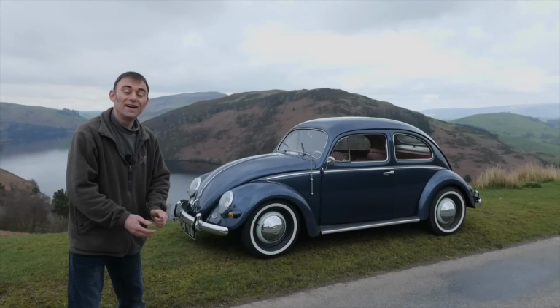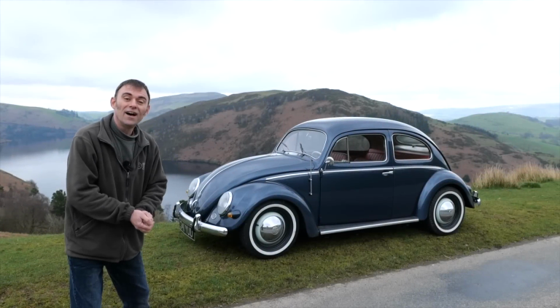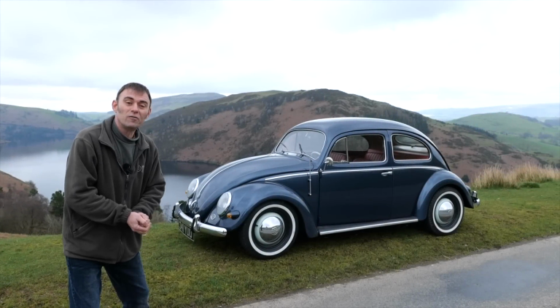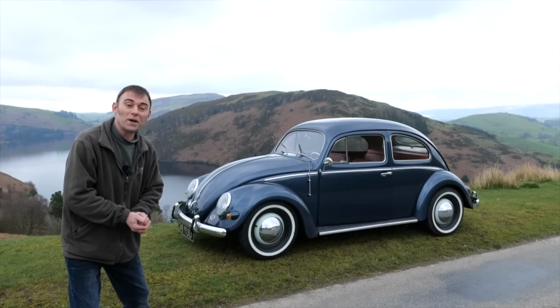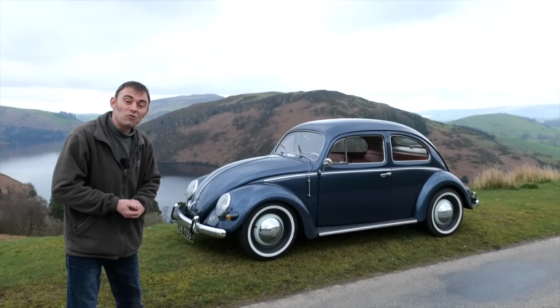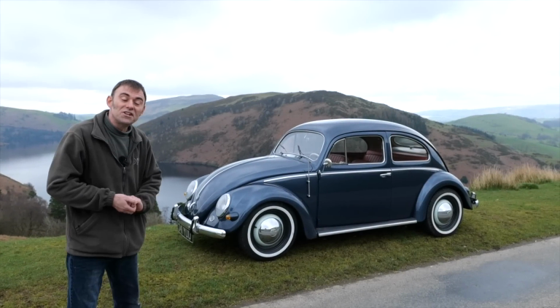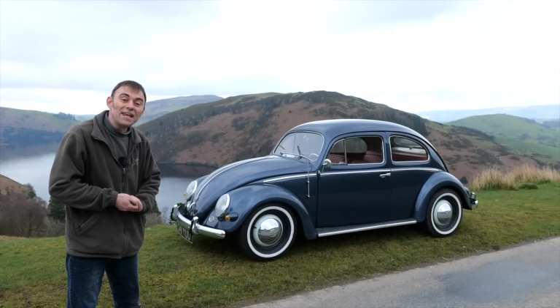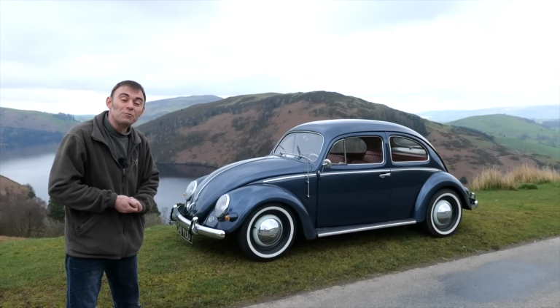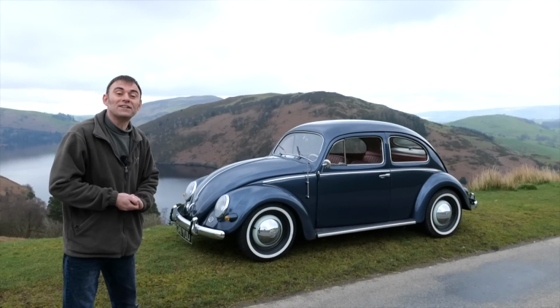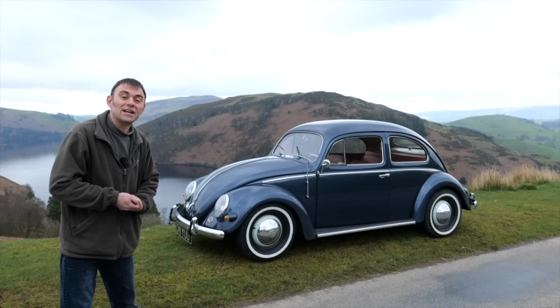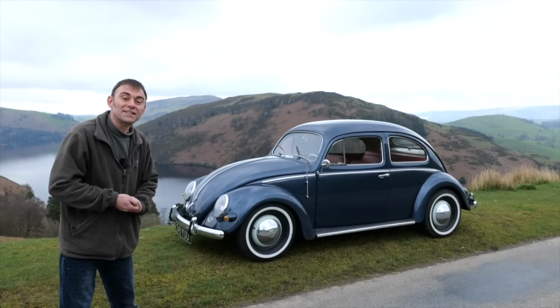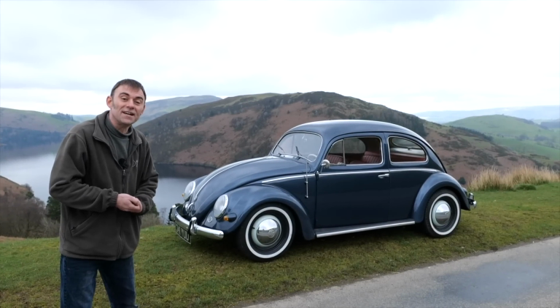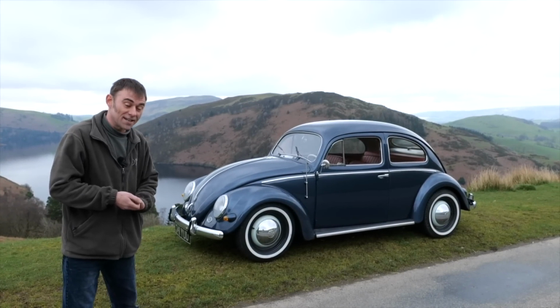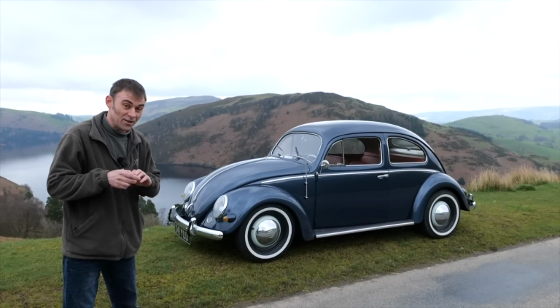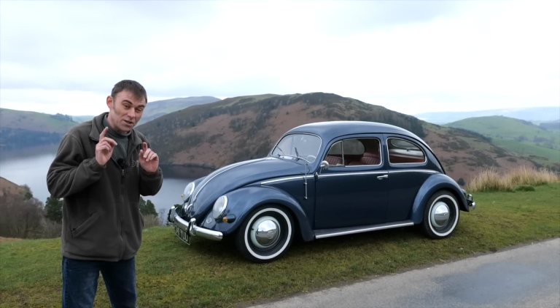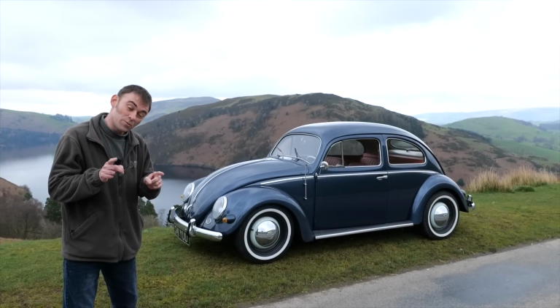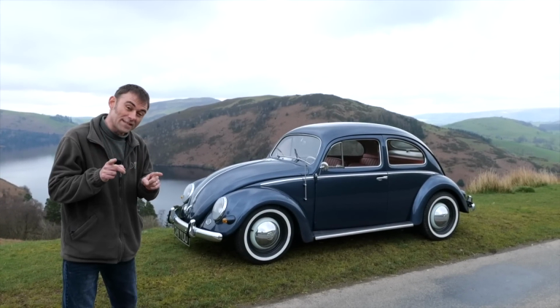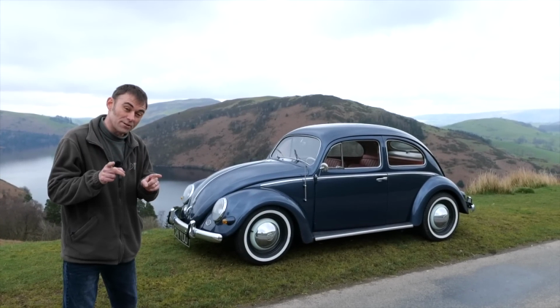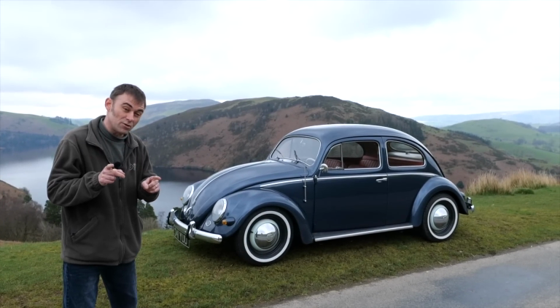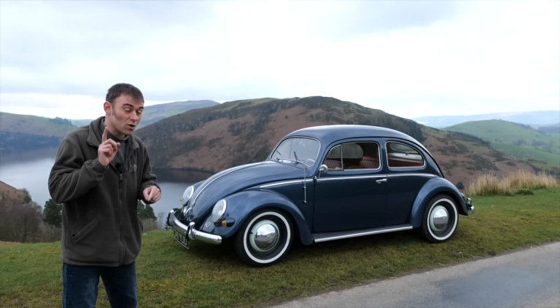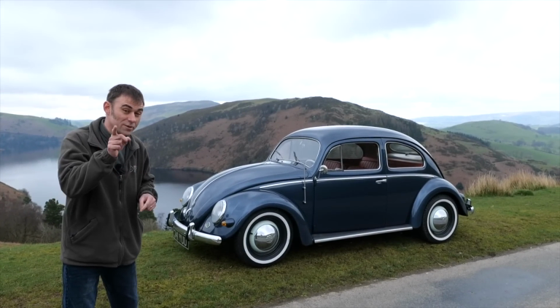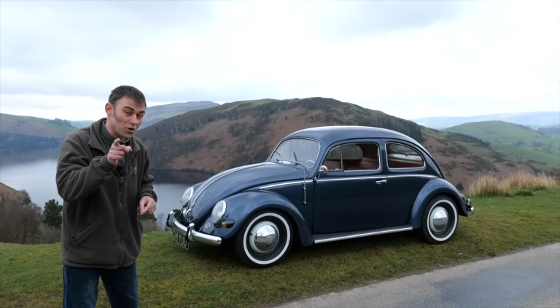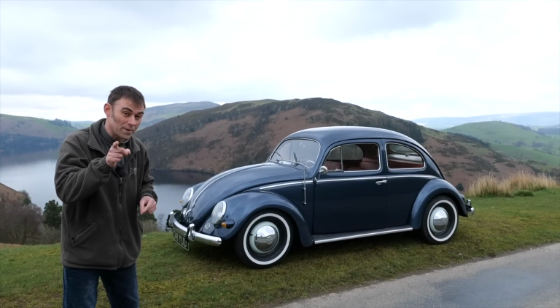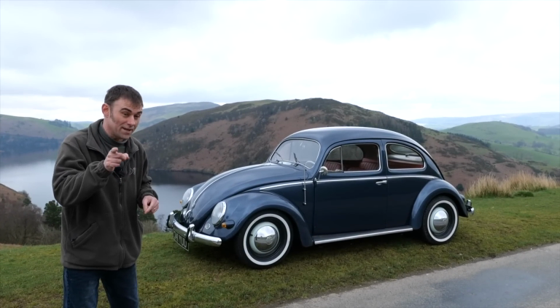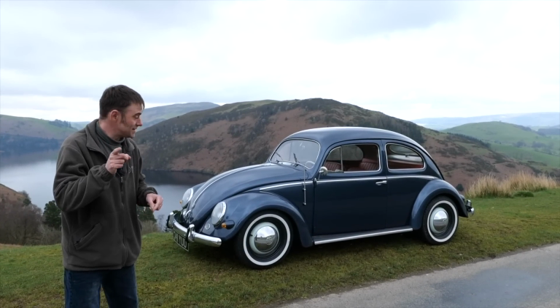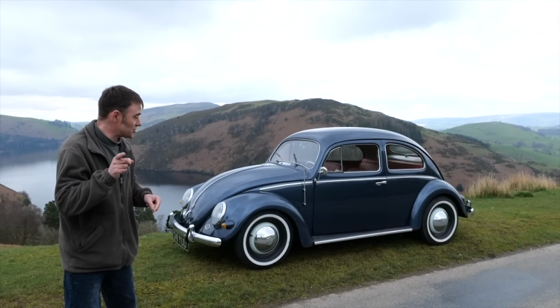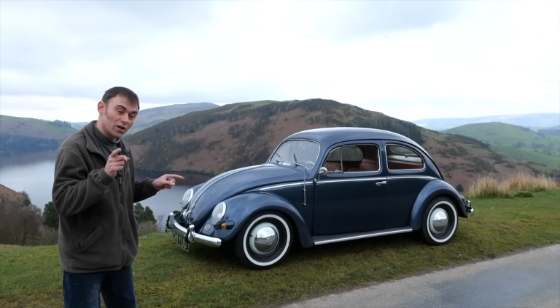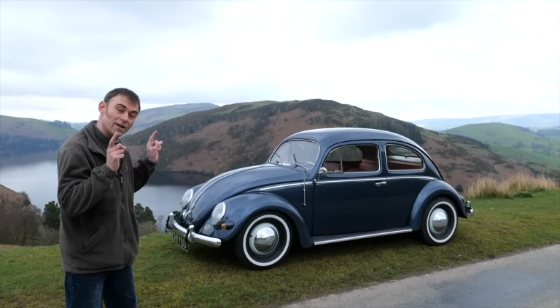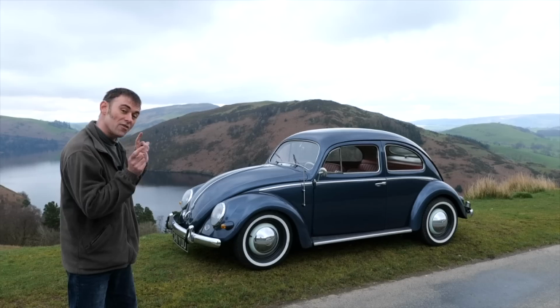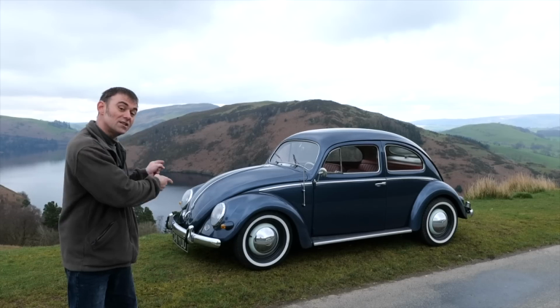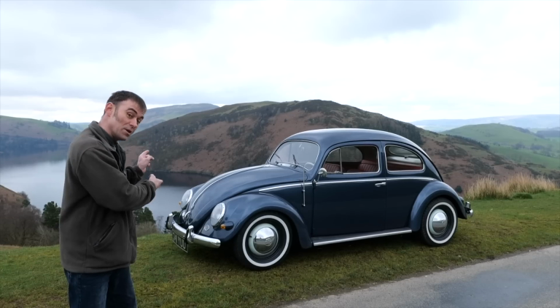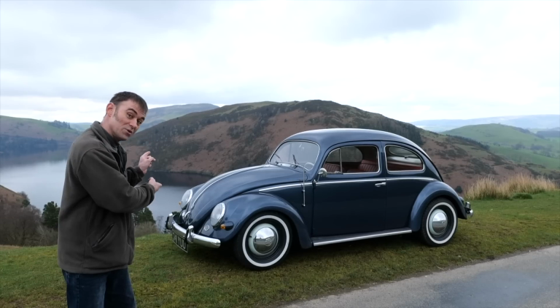Hi everybody, Richard again here from Electric Classic Cars and on this week's episode you're going to be joining me test driving this beauty.